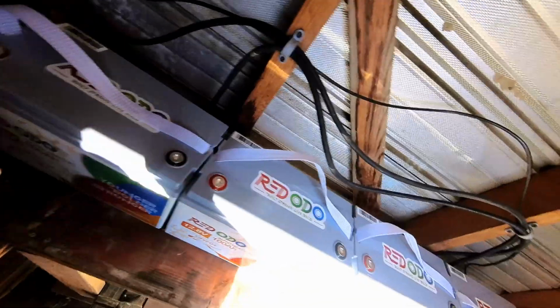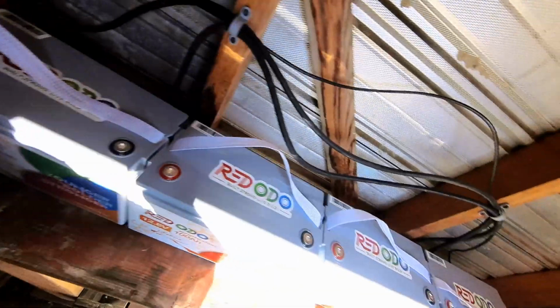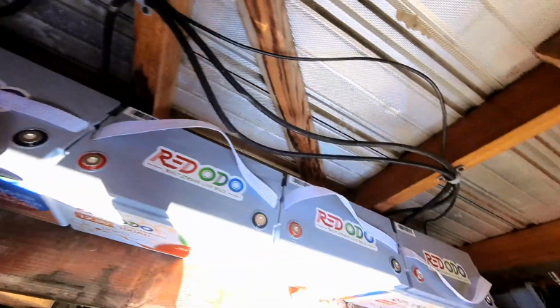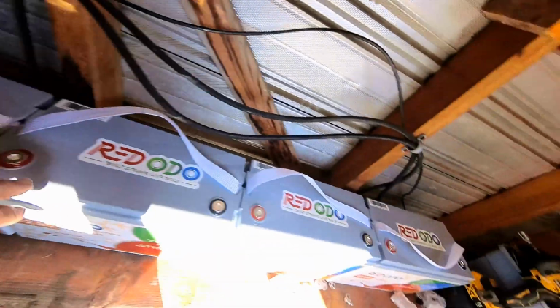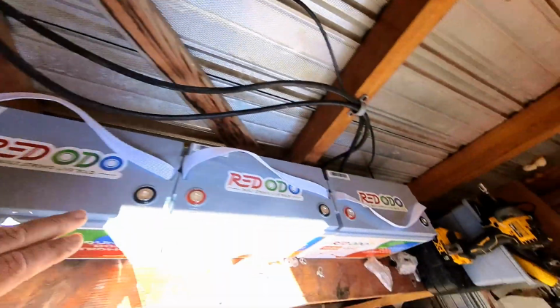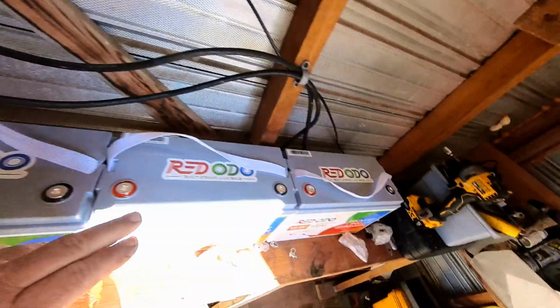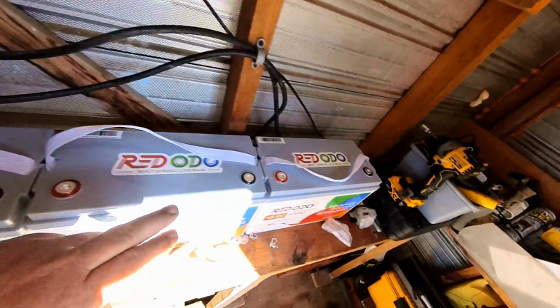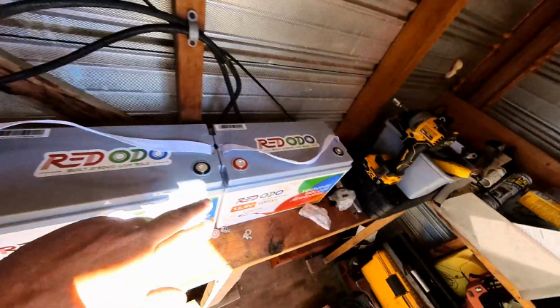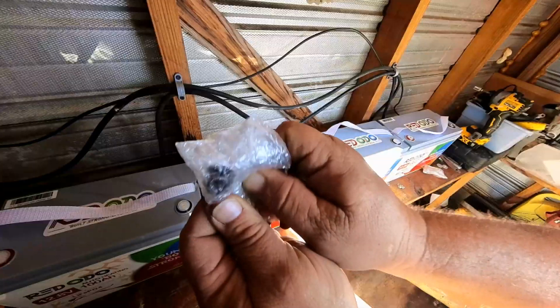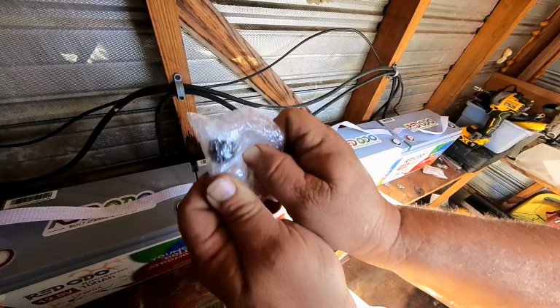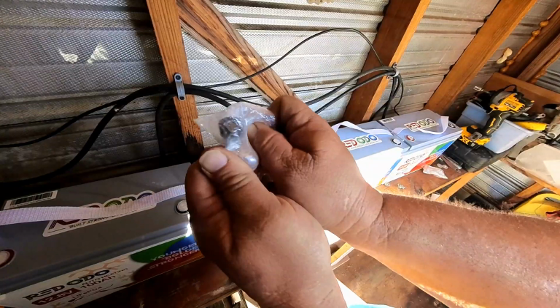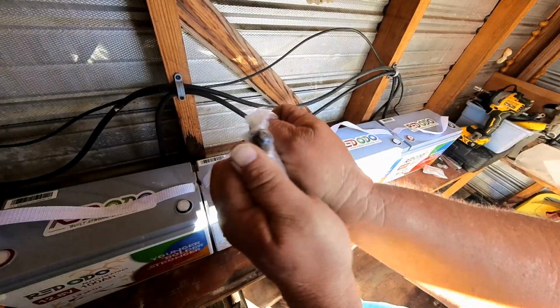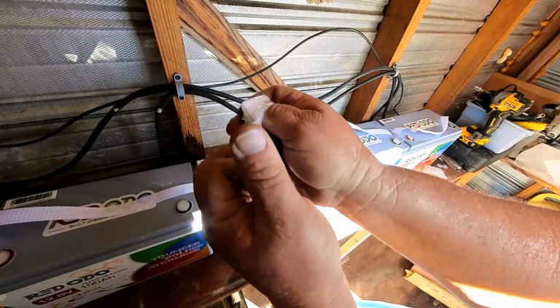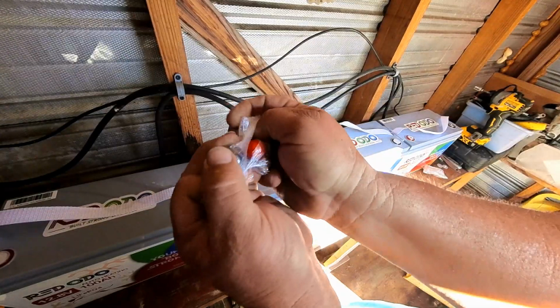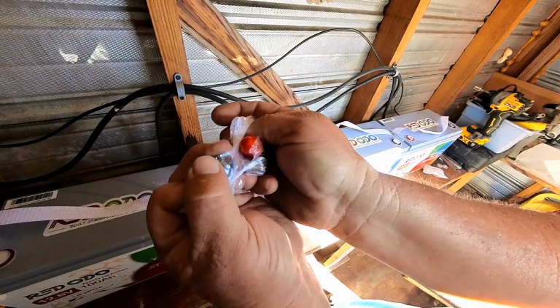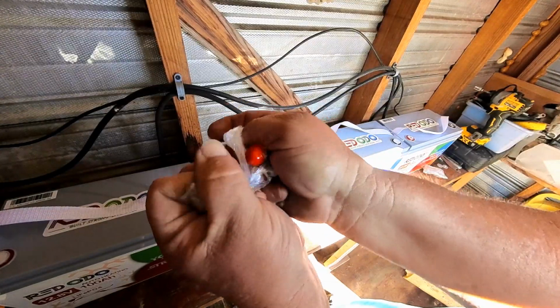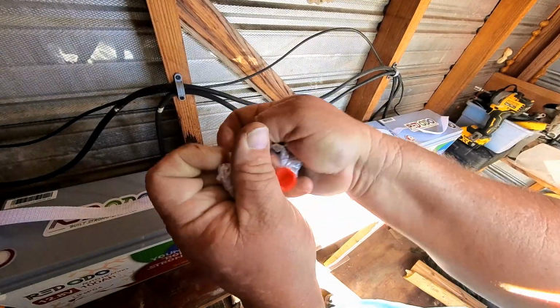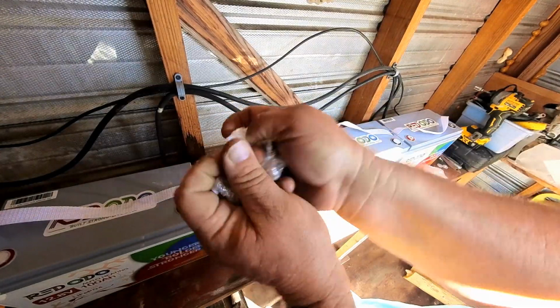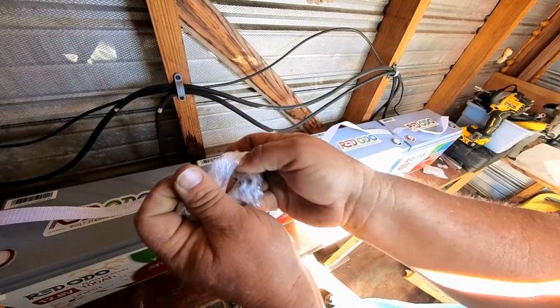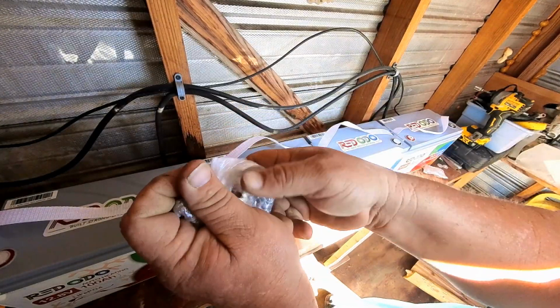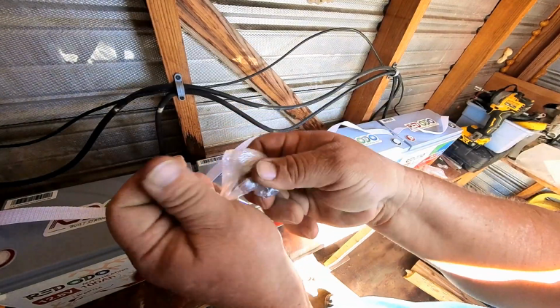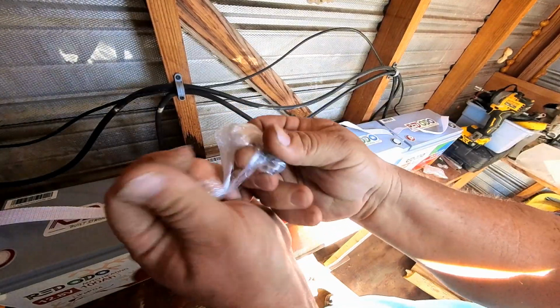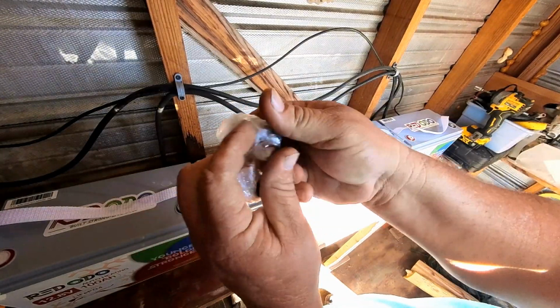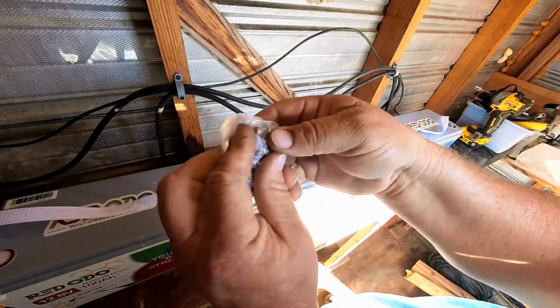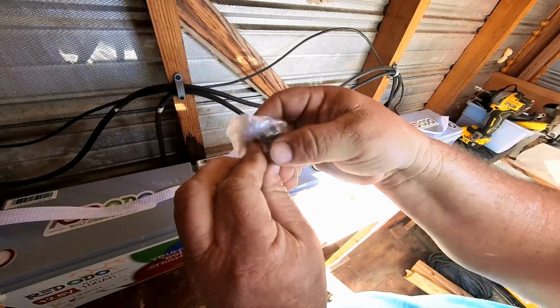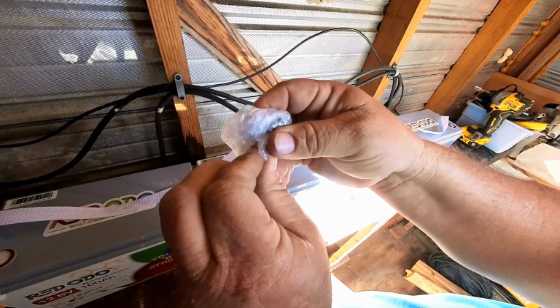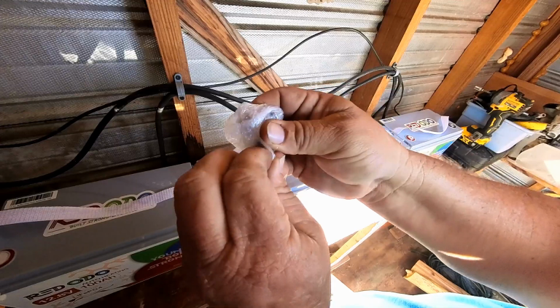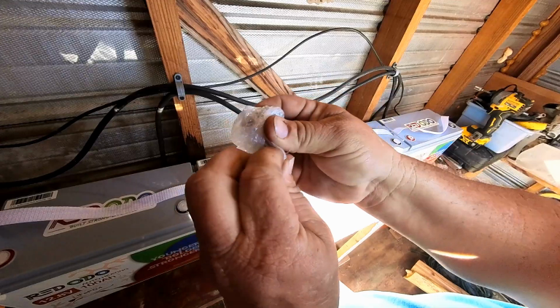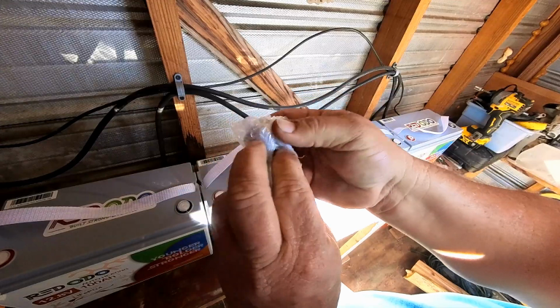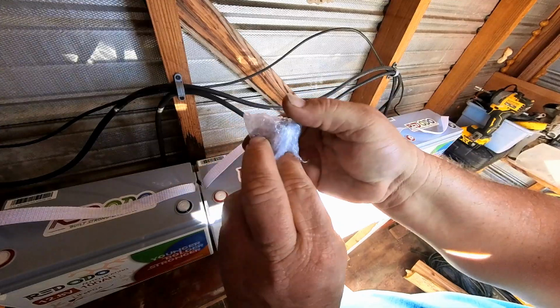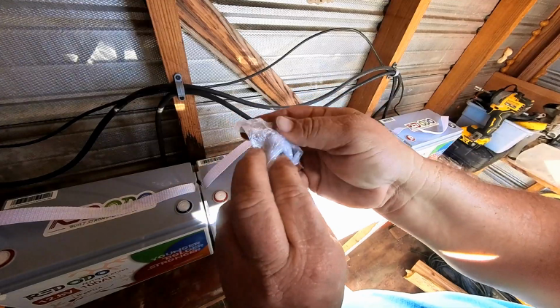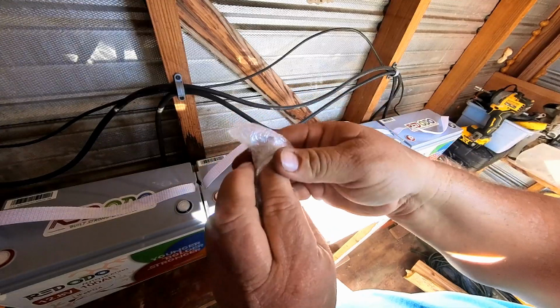We've got all of our little packages of nuts and bolts here to tie the terminals down.